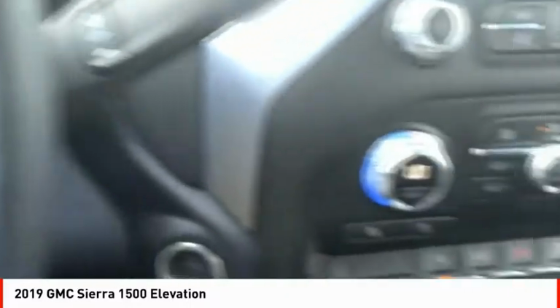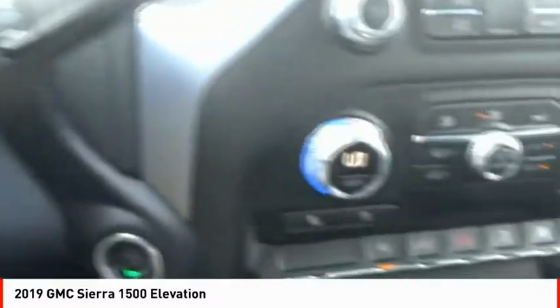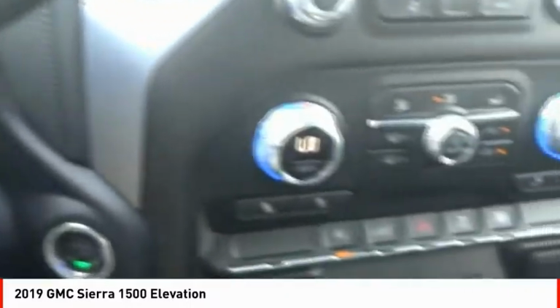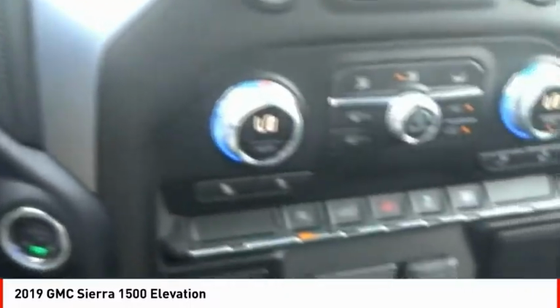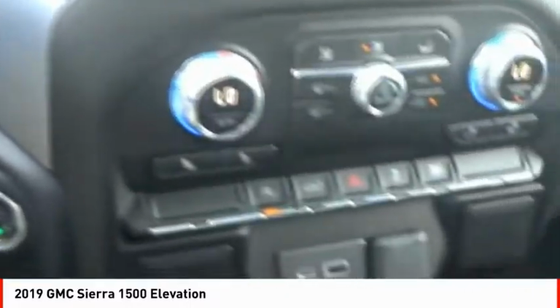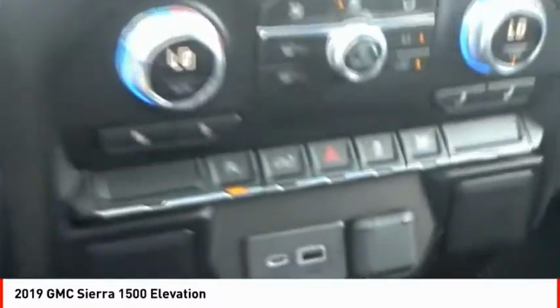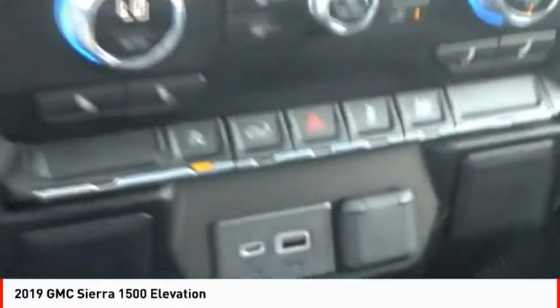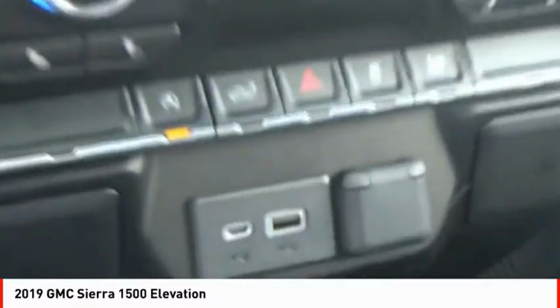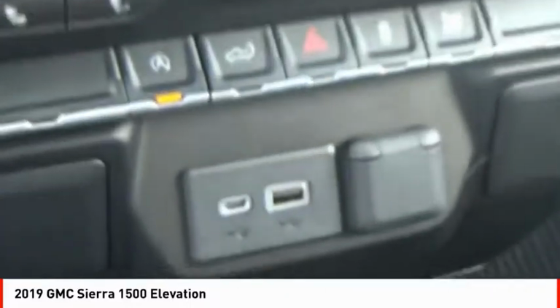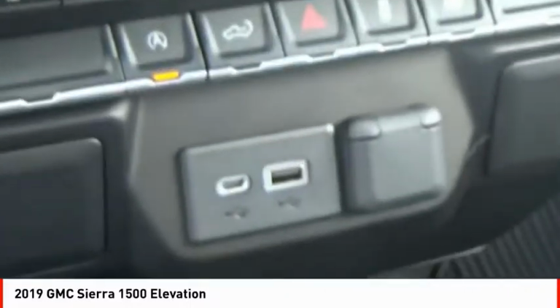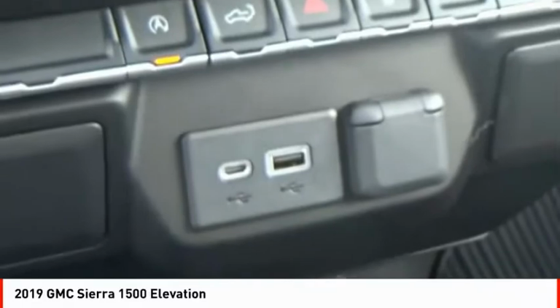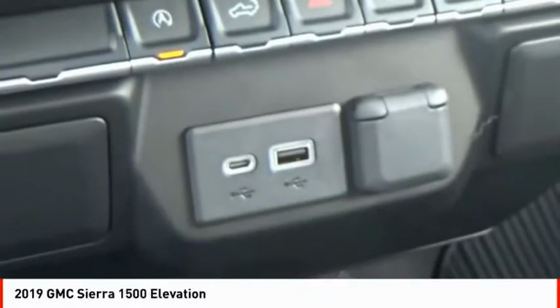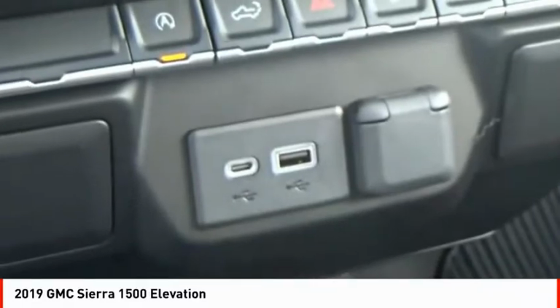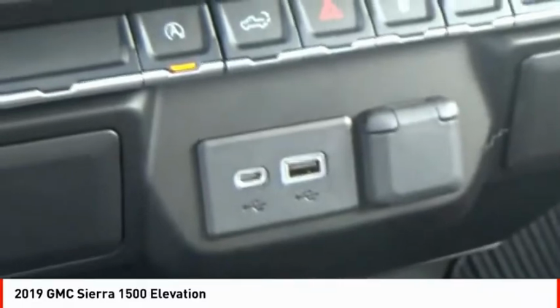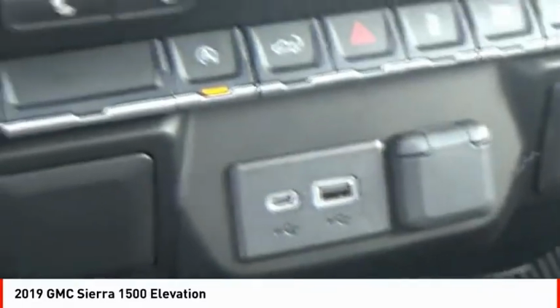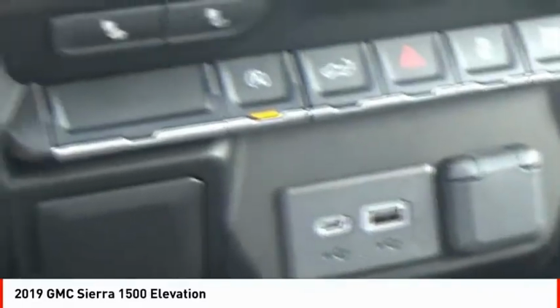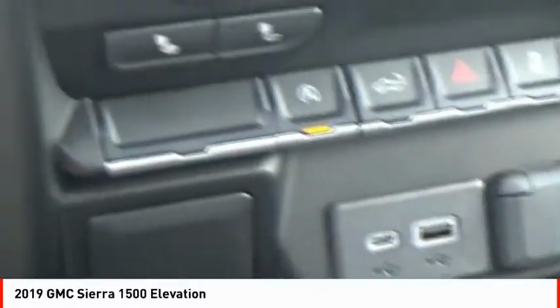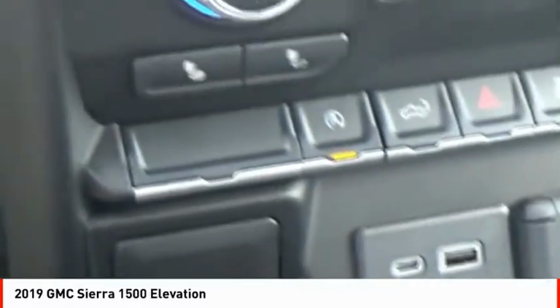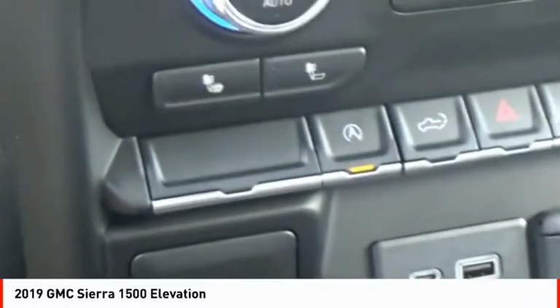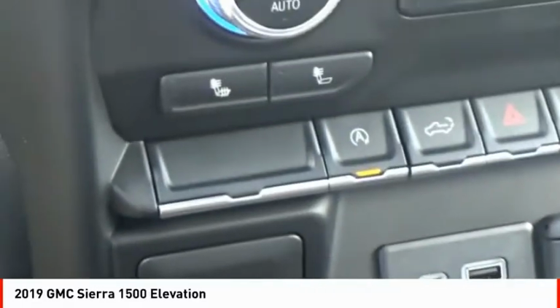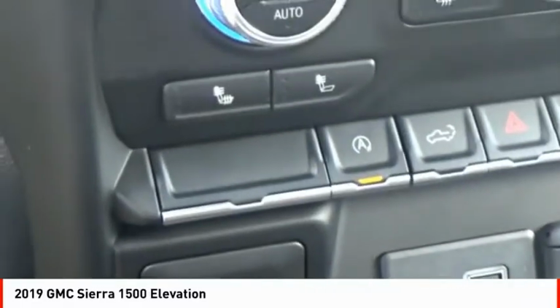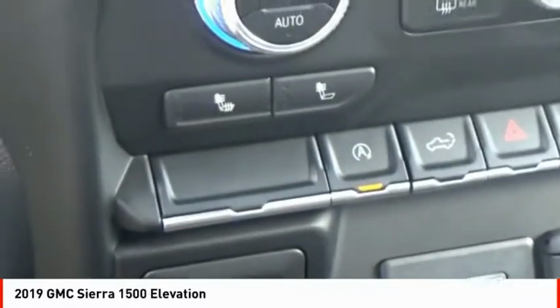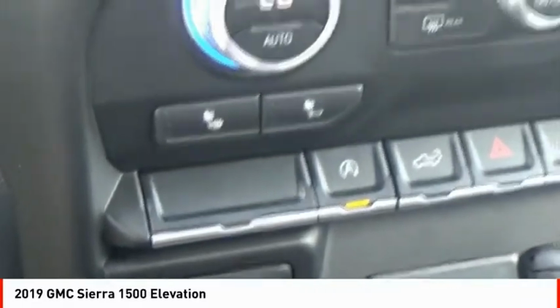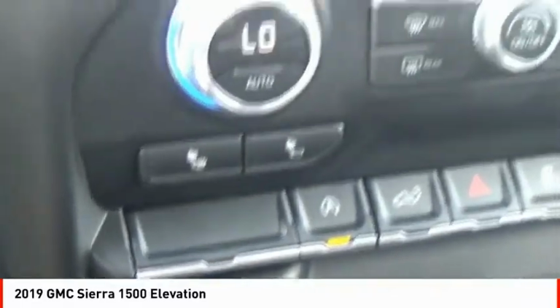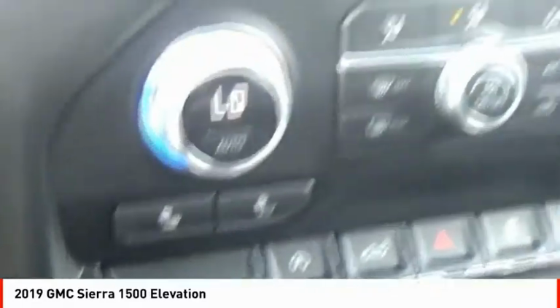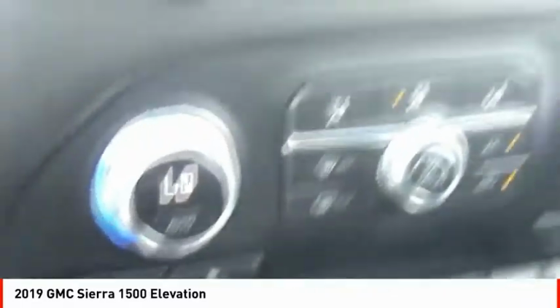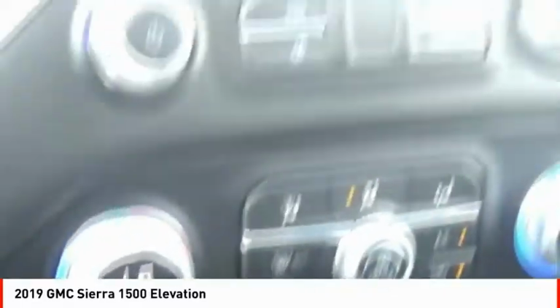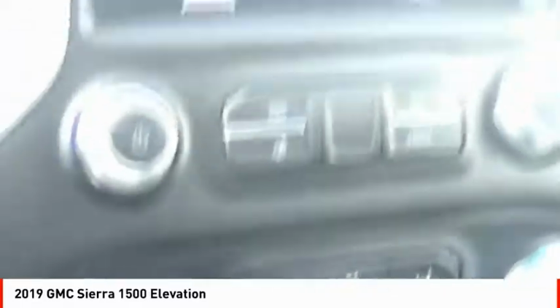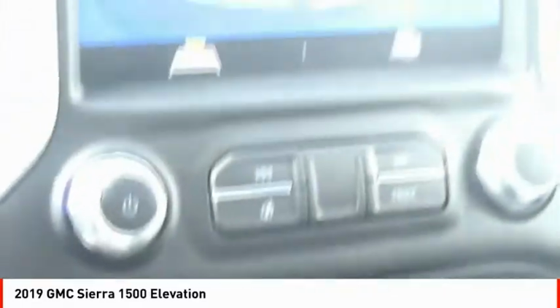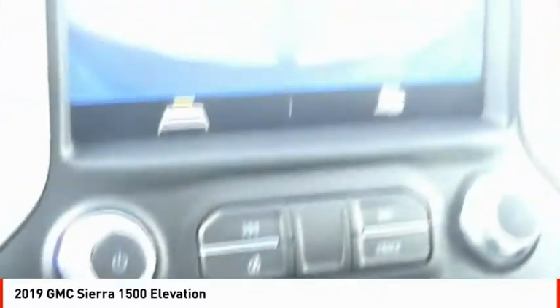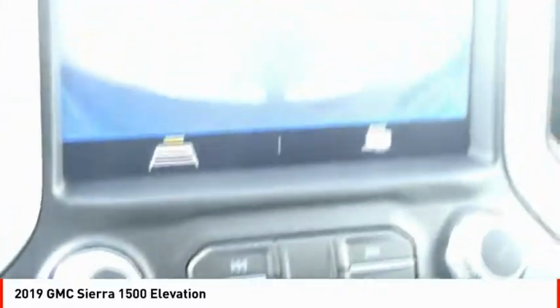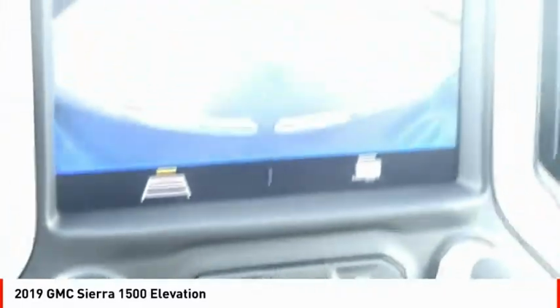Remote engine start, rear step bumper, power brakes. Come take a test drive today!